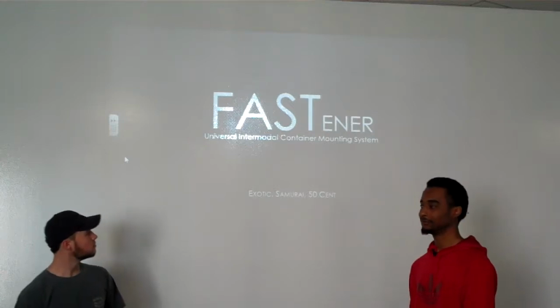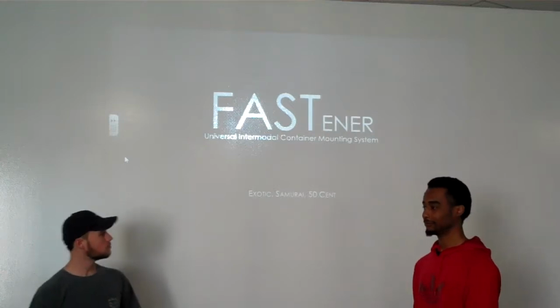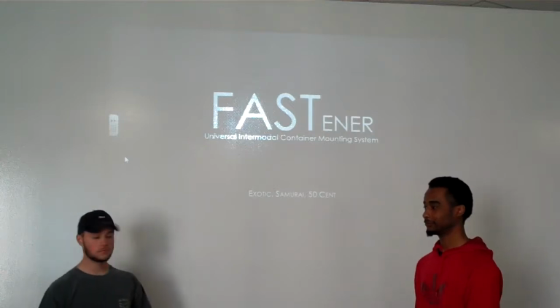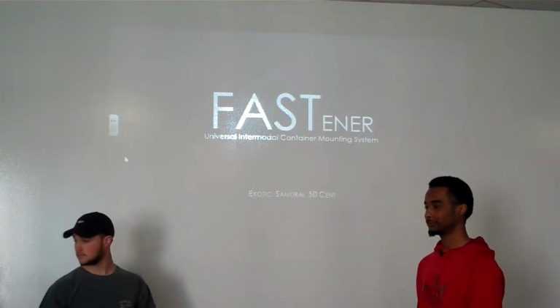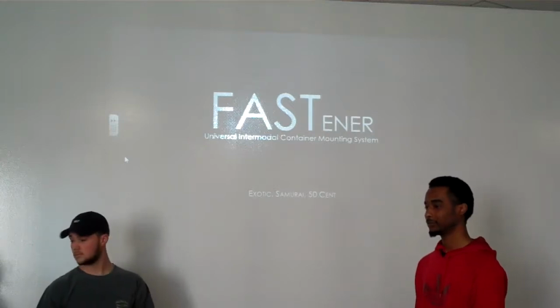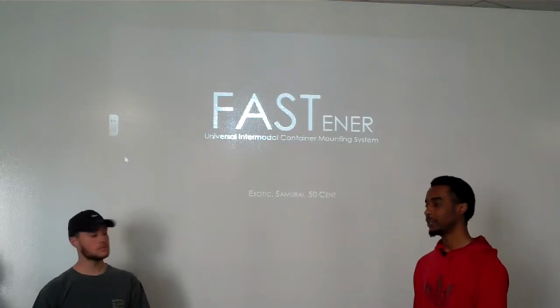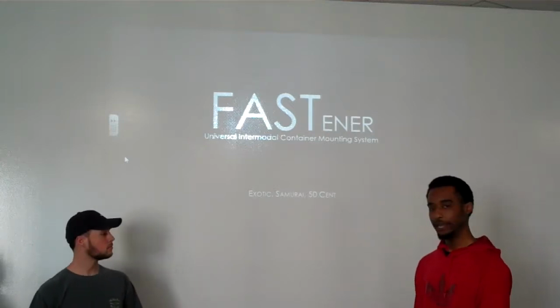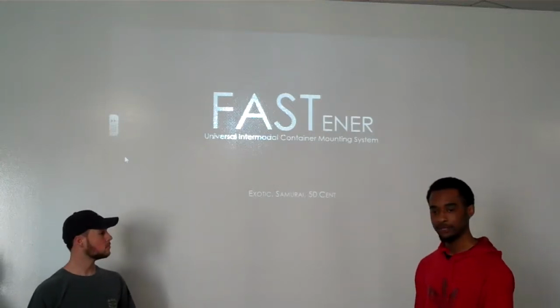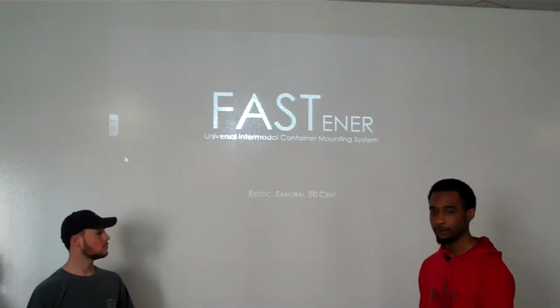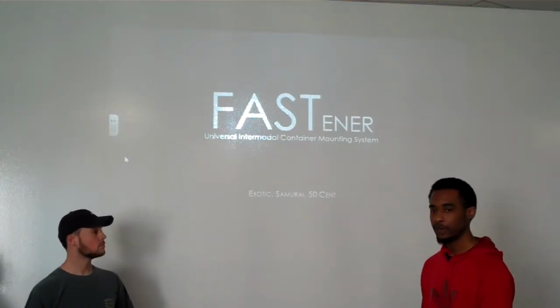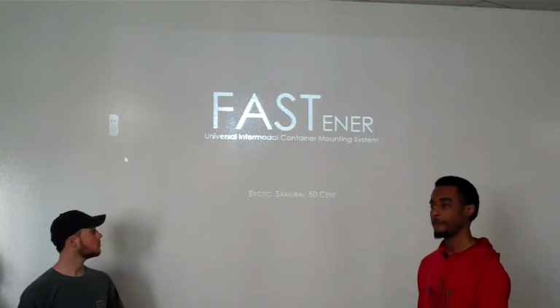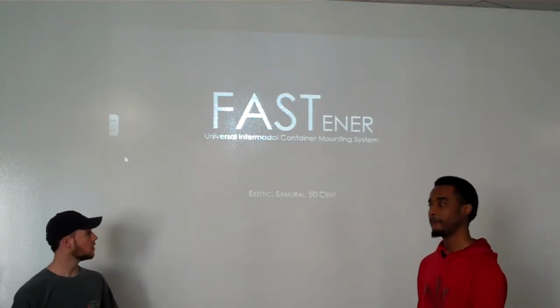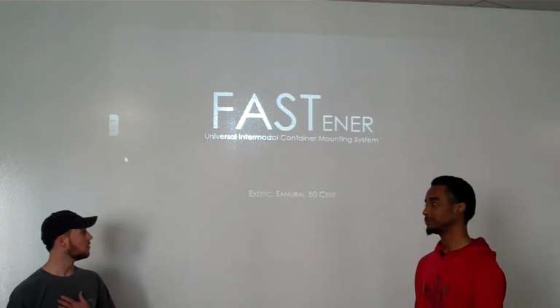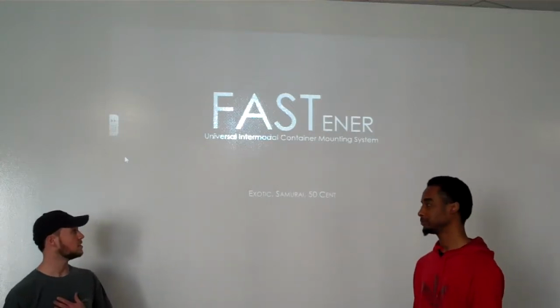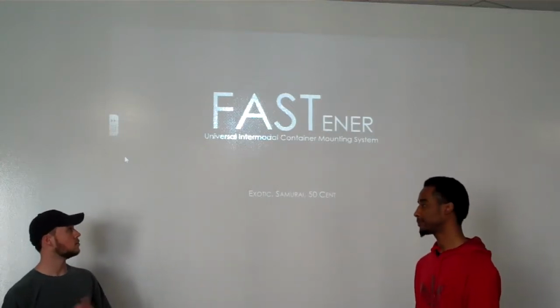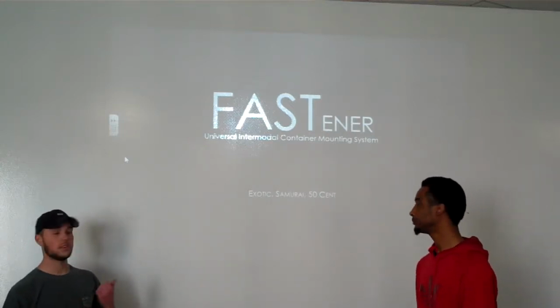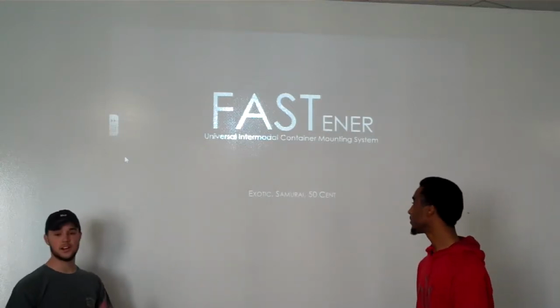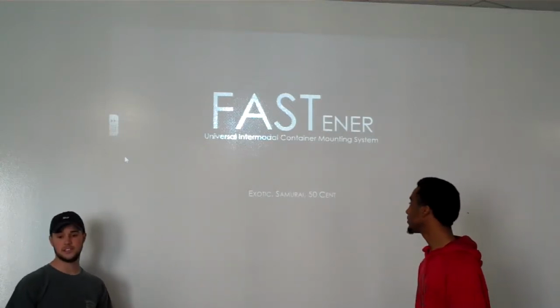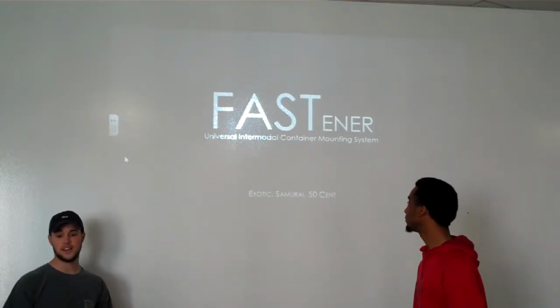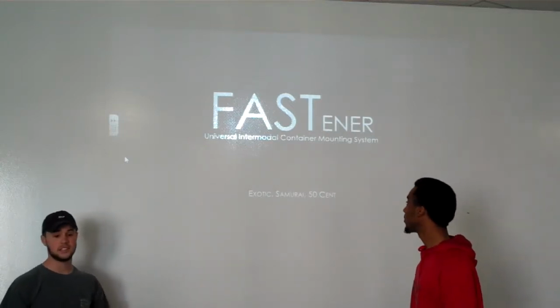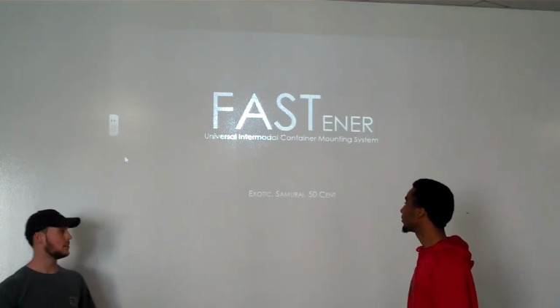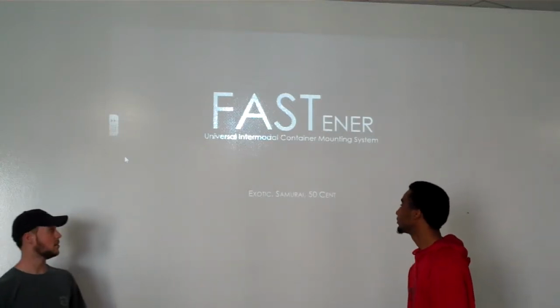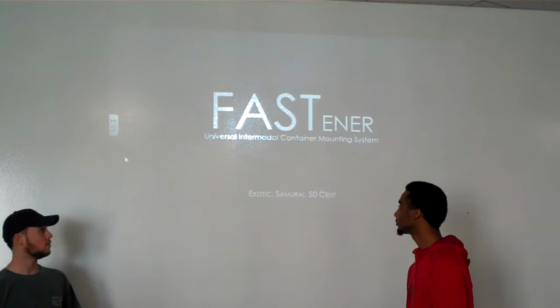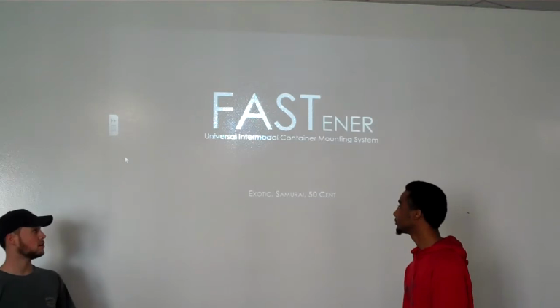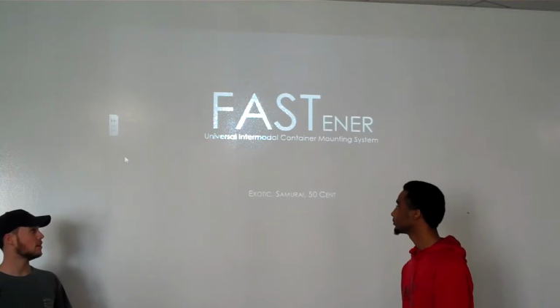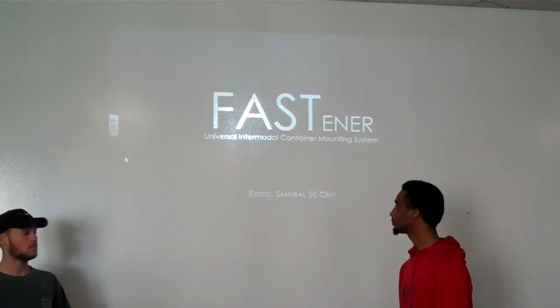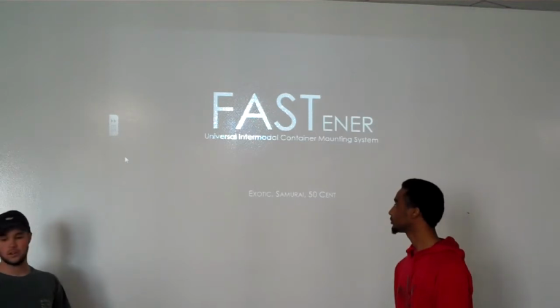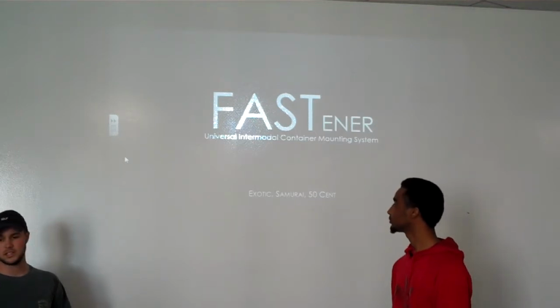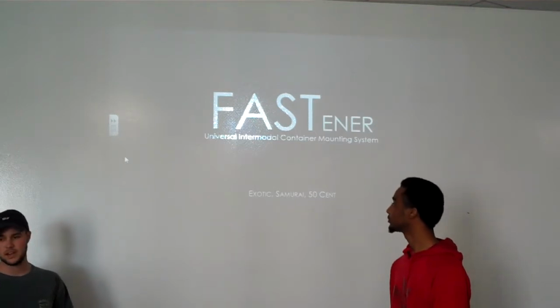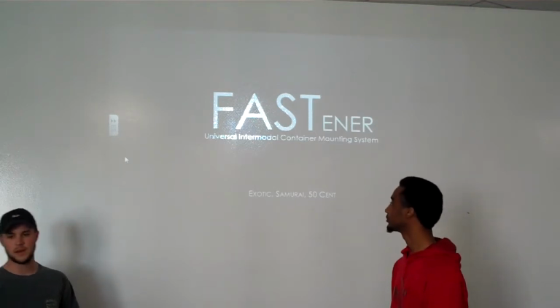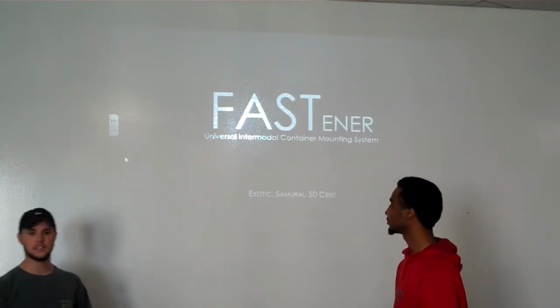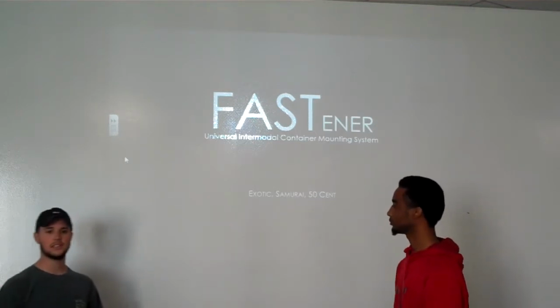Hi, I'm Exotic. And I'm Samurai. And I'm 50 Cent. We're the creators of Fastener, the universal intermodal container mounting system.